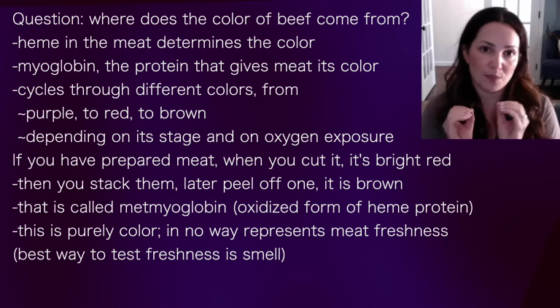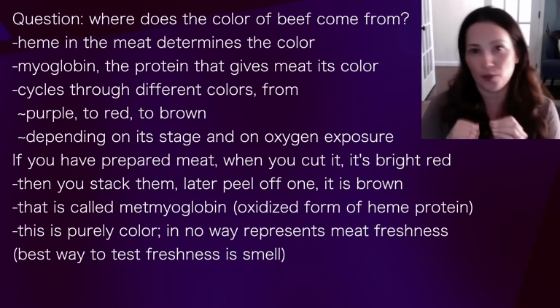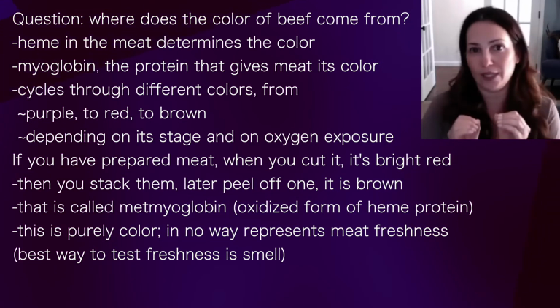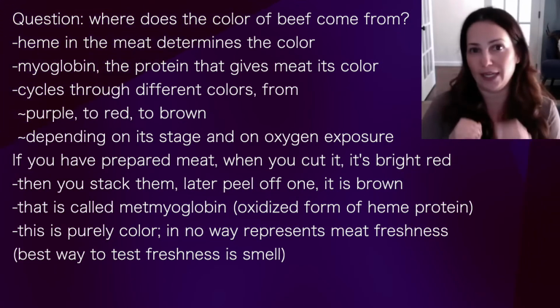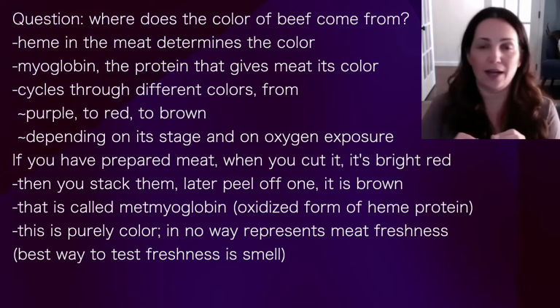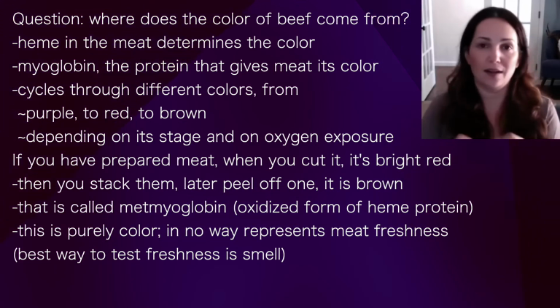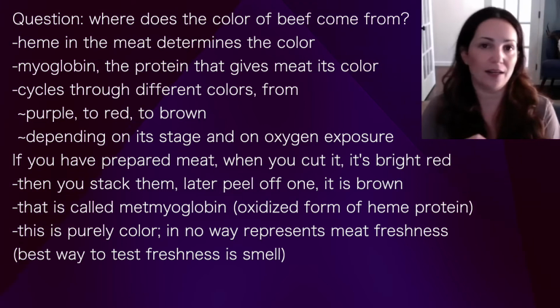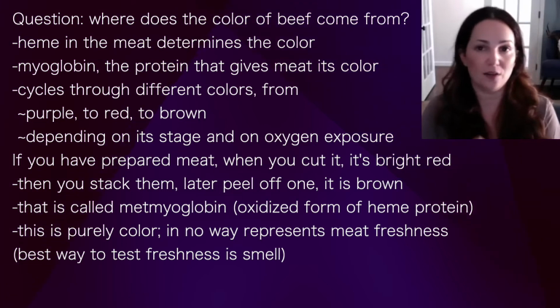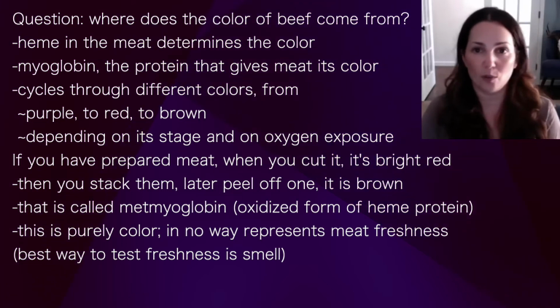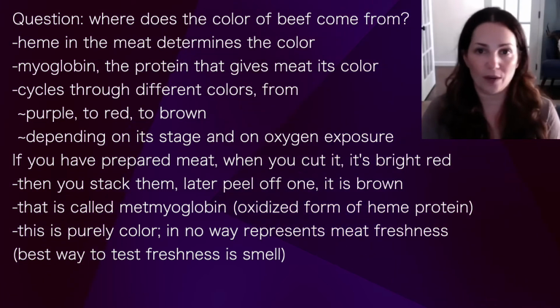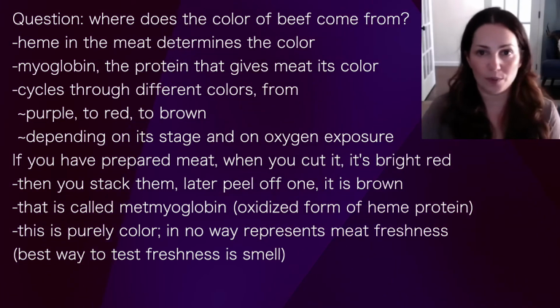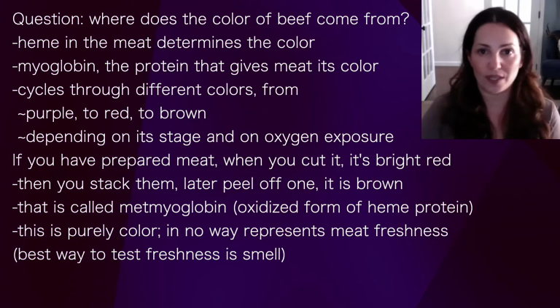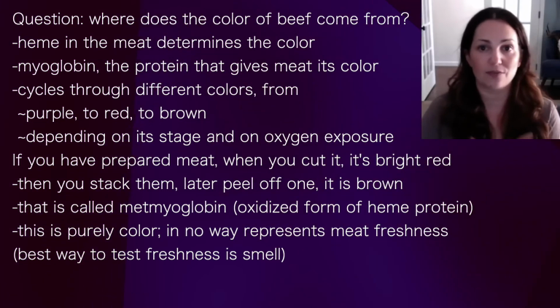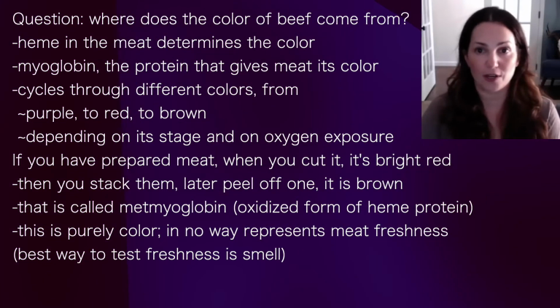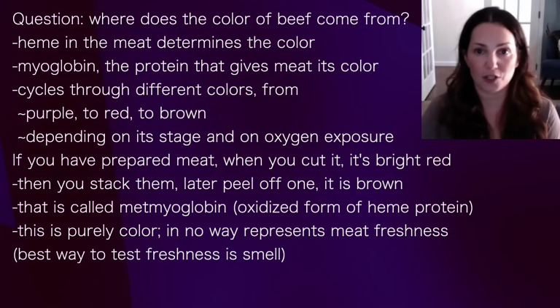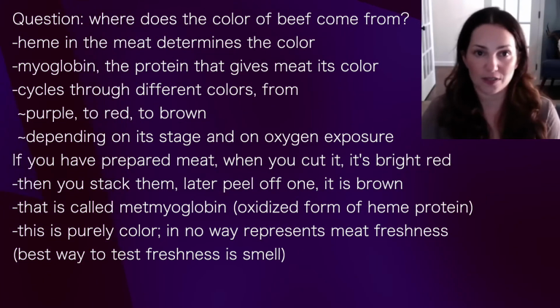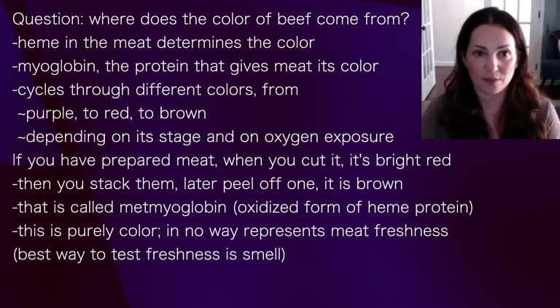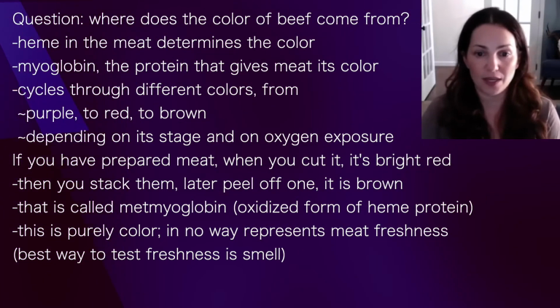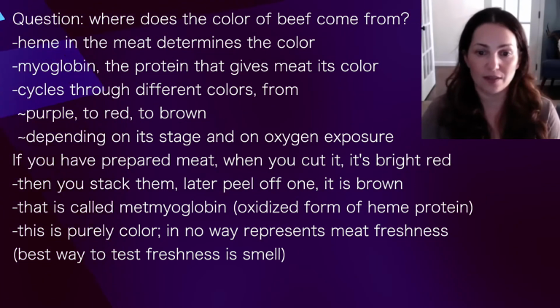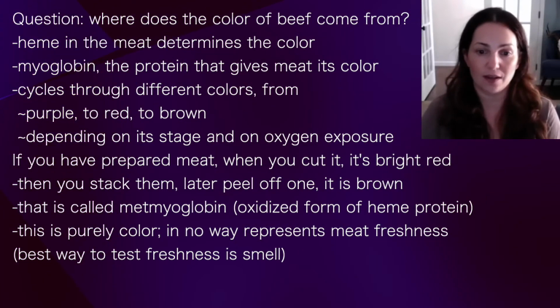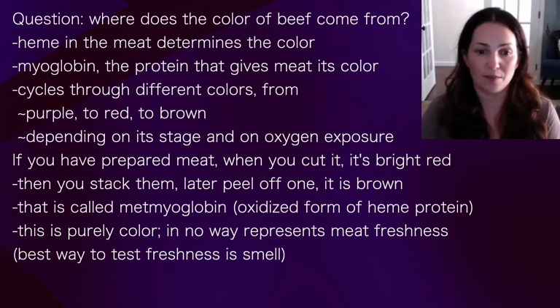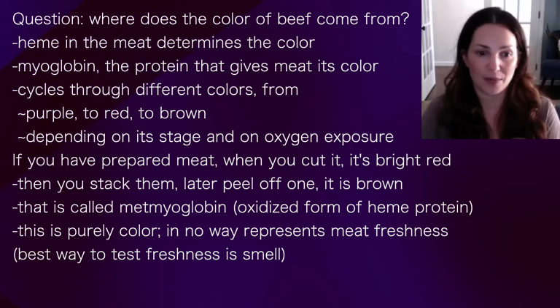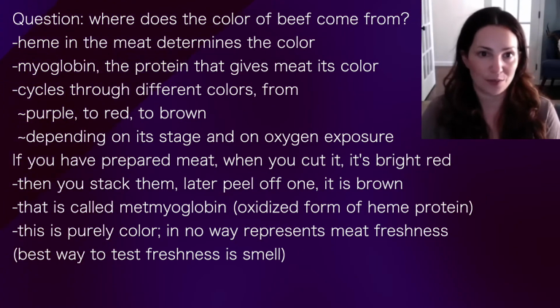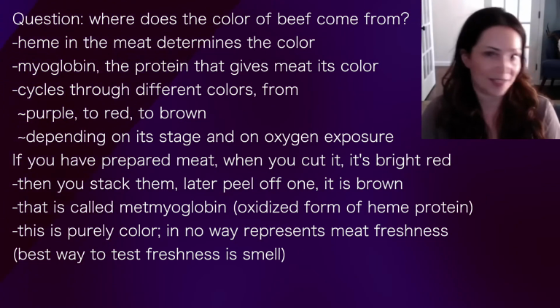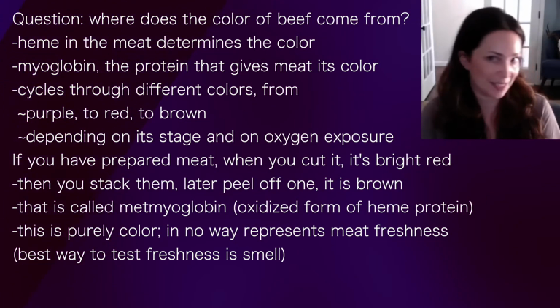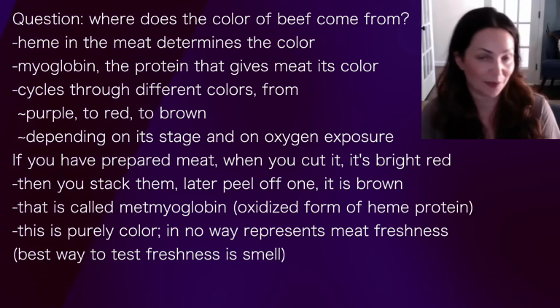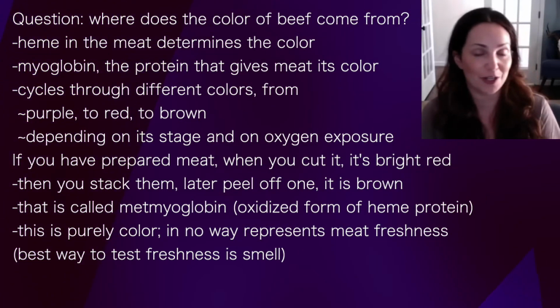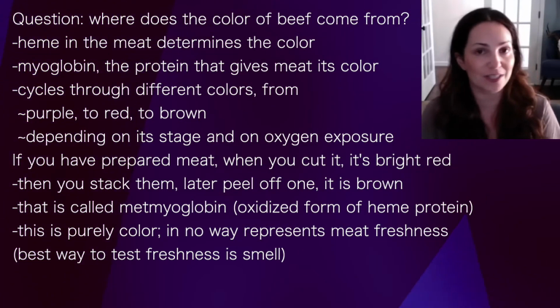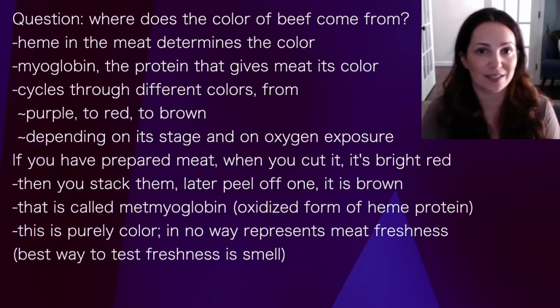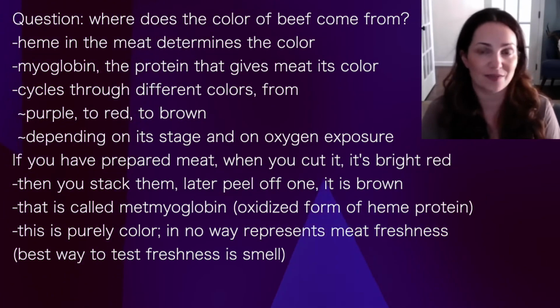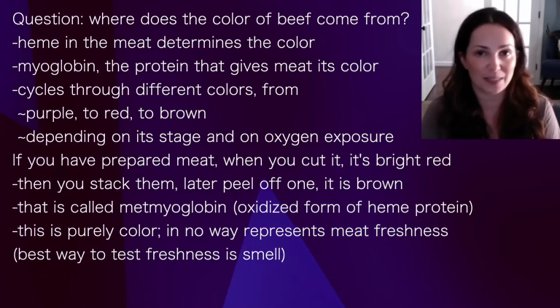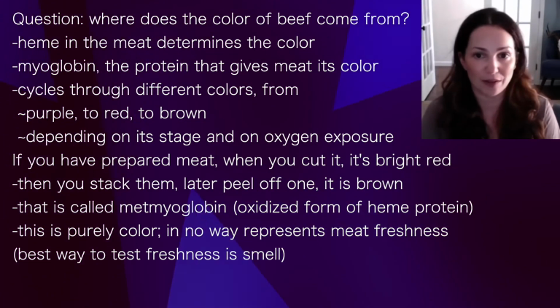It's important to remember that that brown color is purely cosmetic and in no way represents the freshness of the meat. The best way to test freshness is the smell.